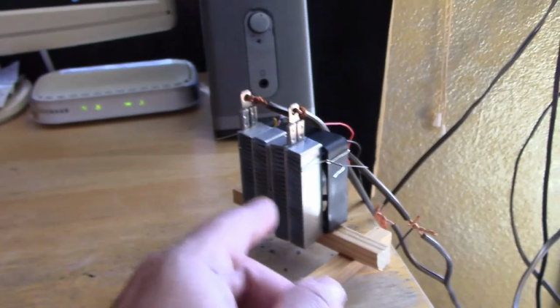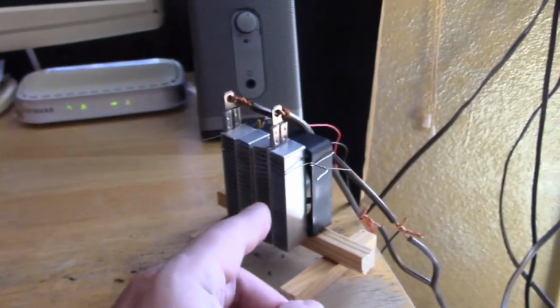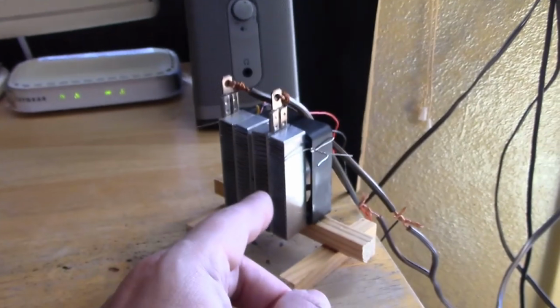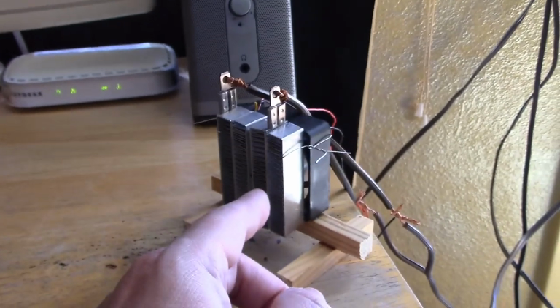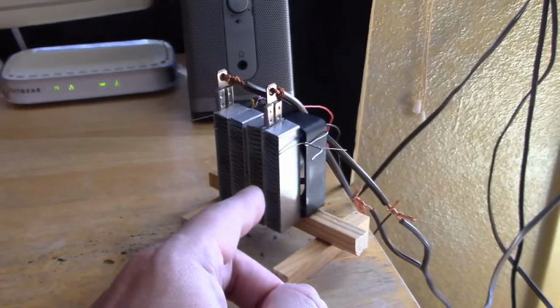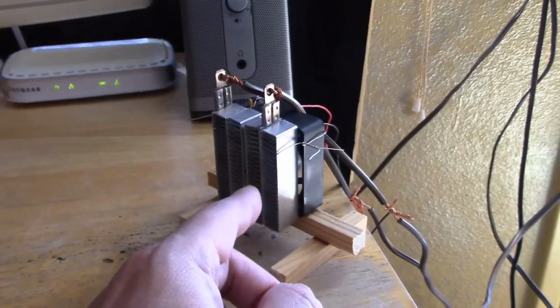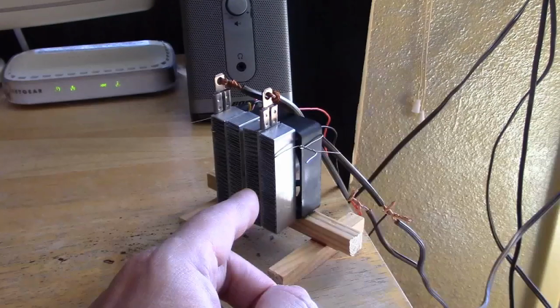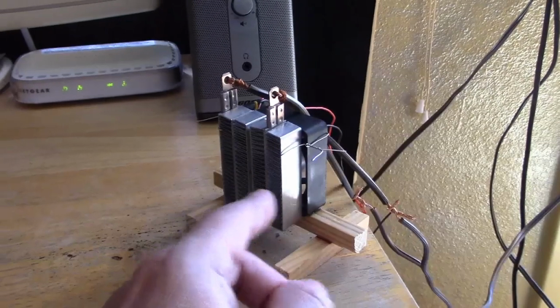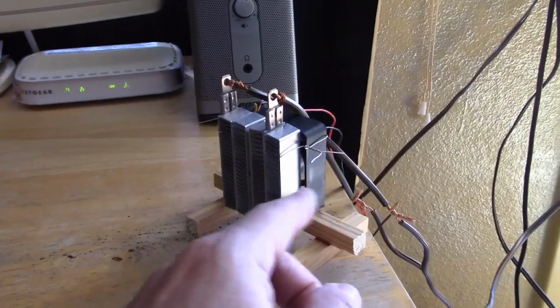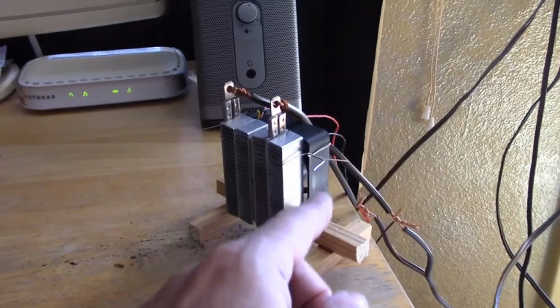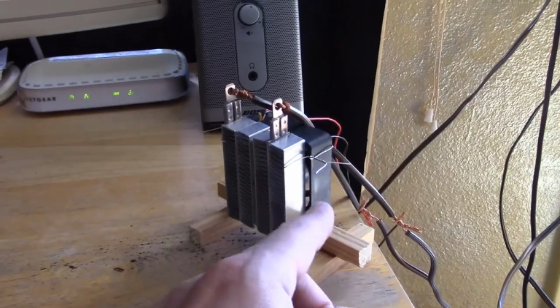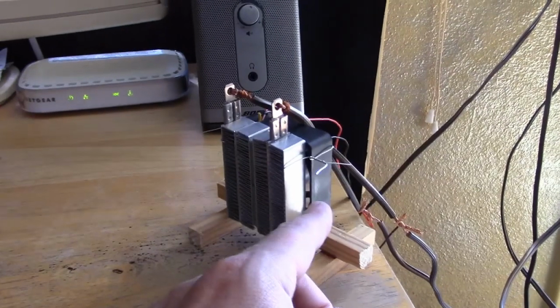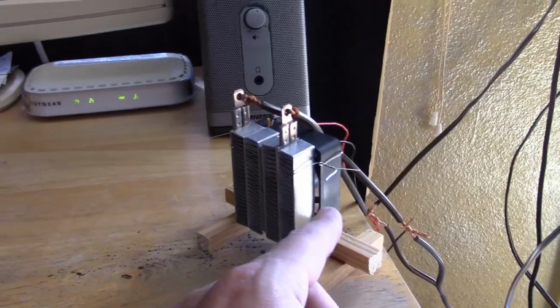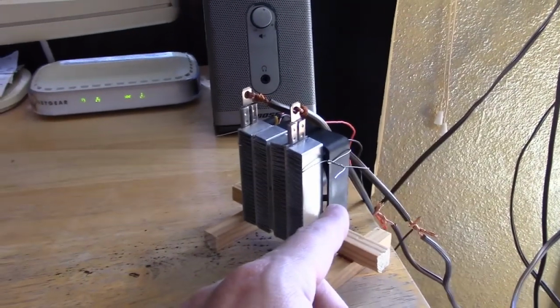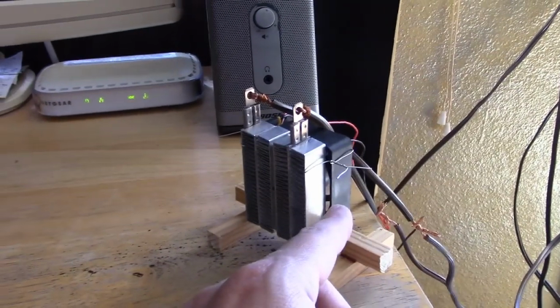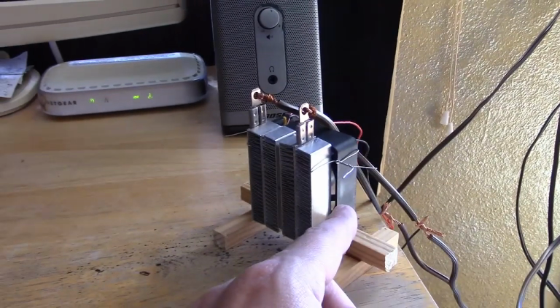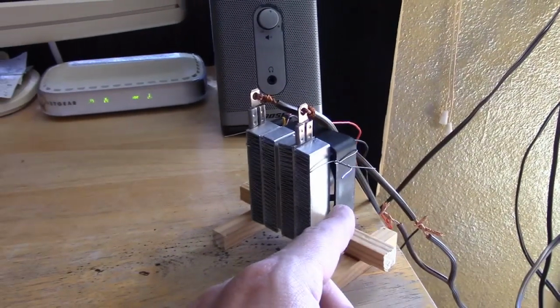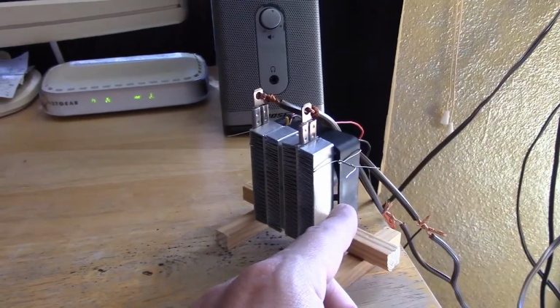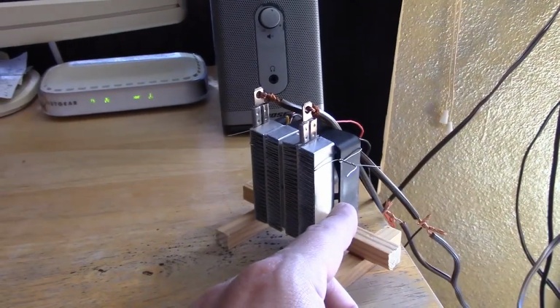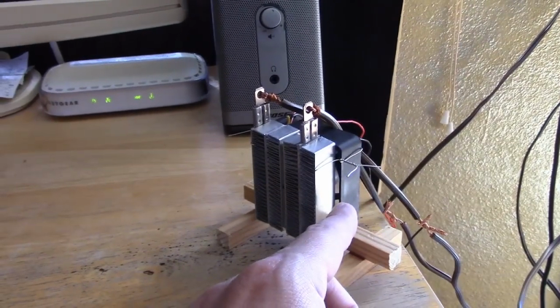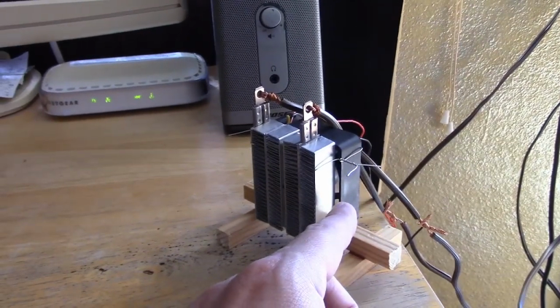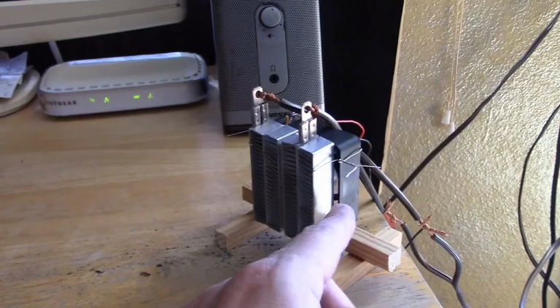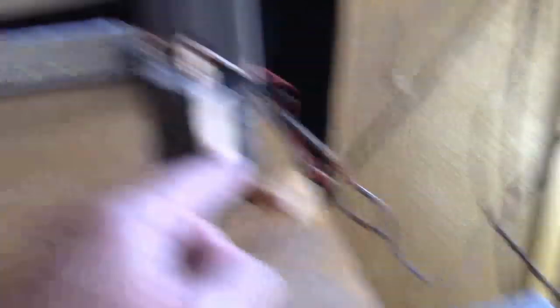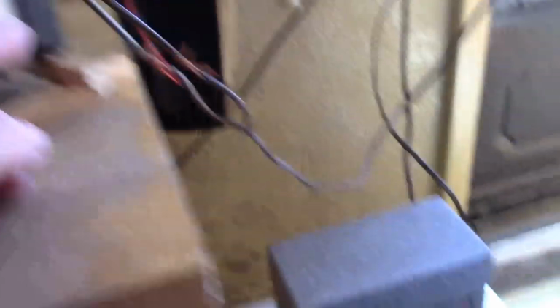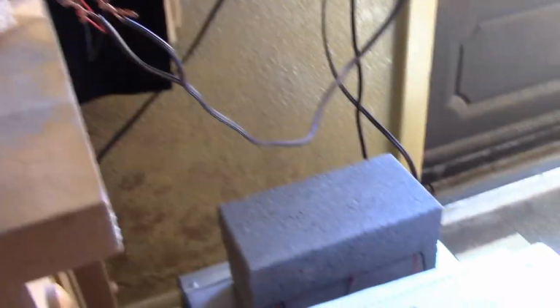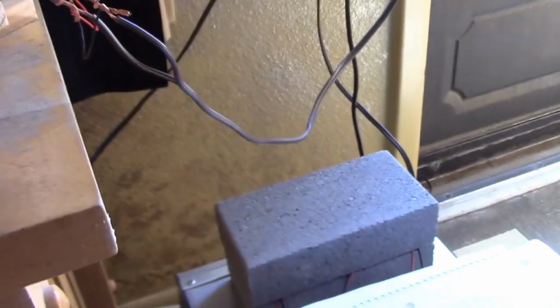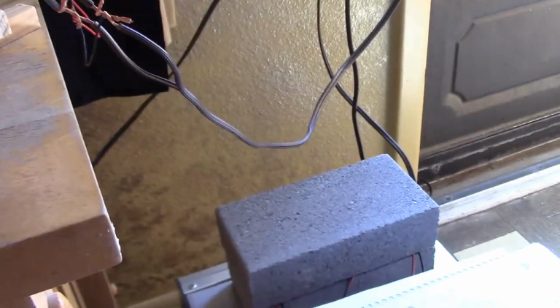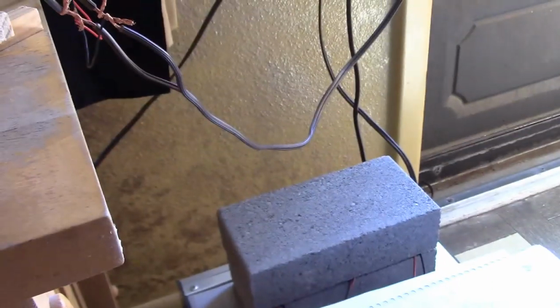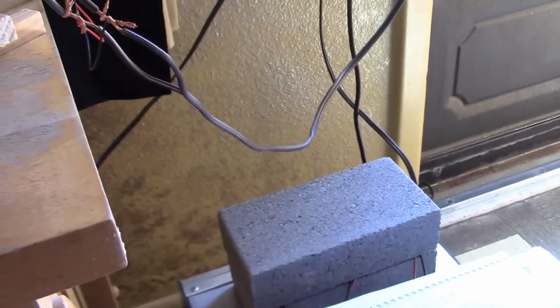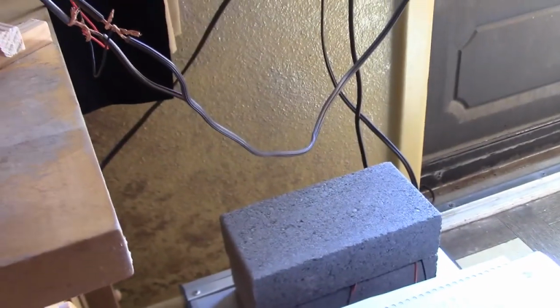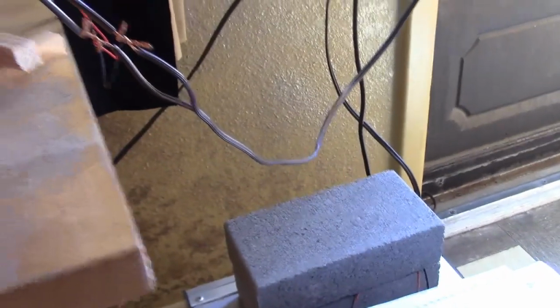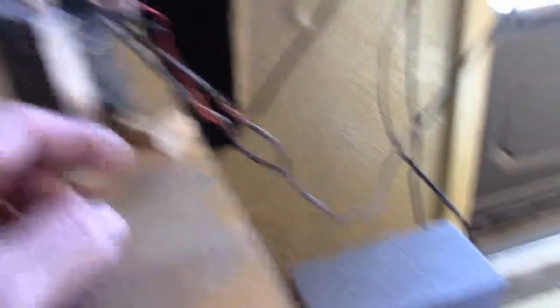70-watt ceramic air heating element with the 2-watt 12-volt case fan. Last vid, though, I had it just pushed together sitting on a brick.